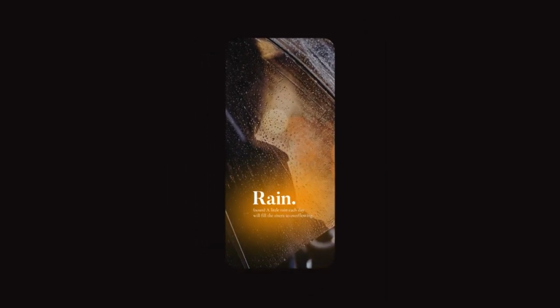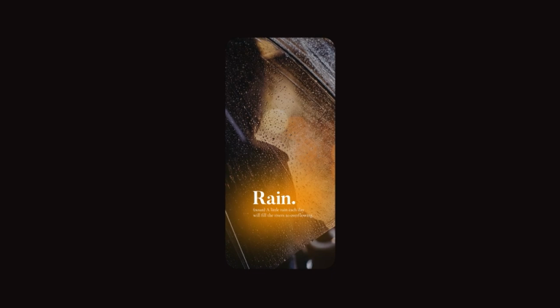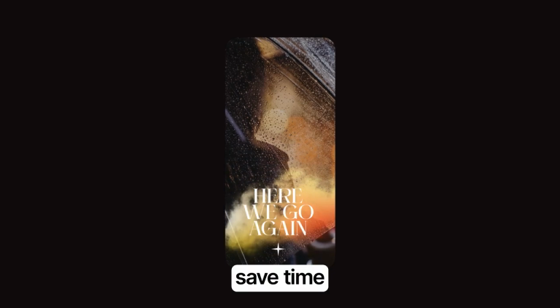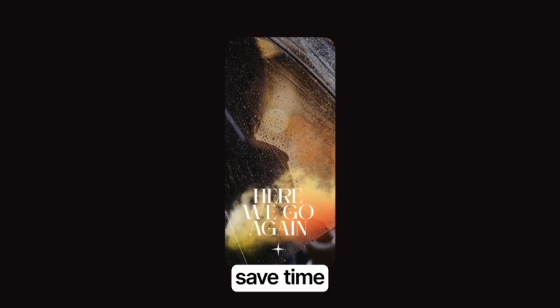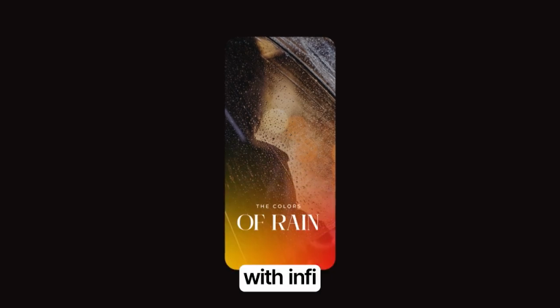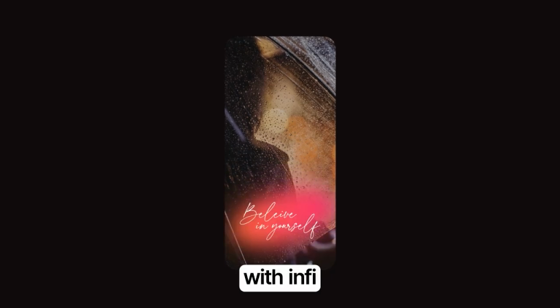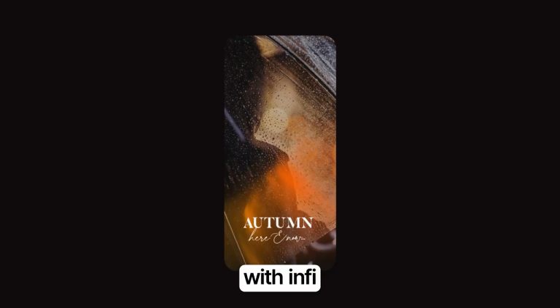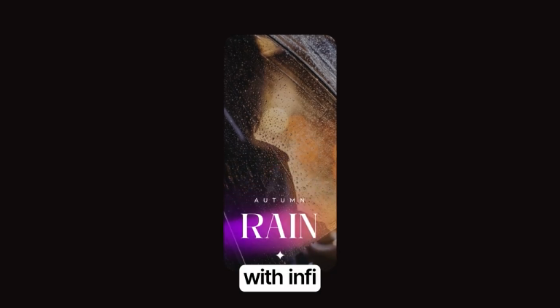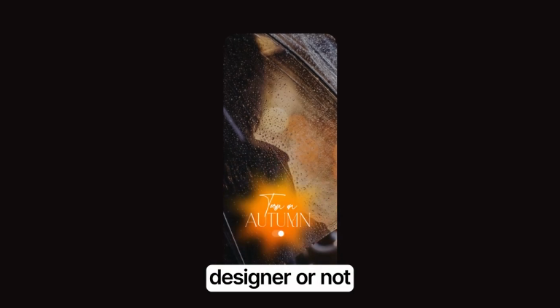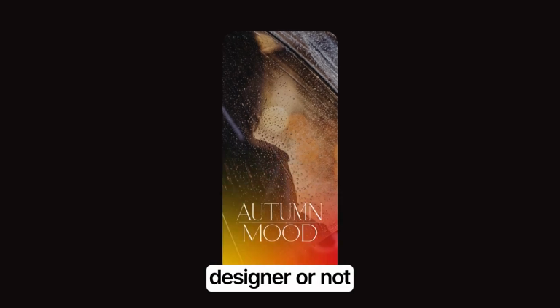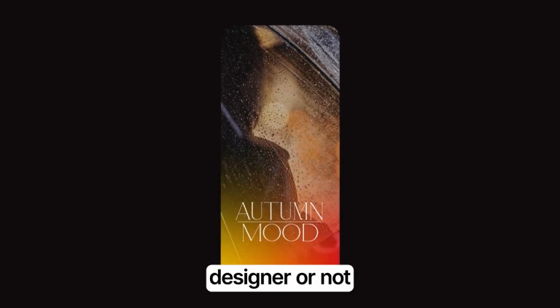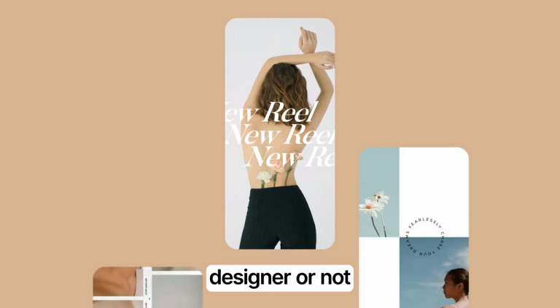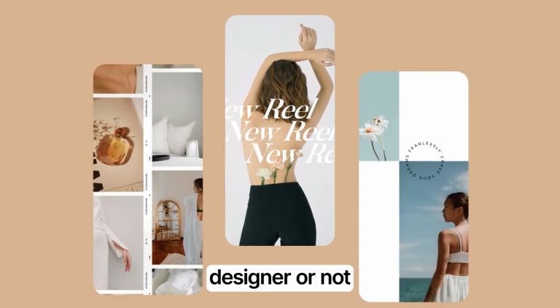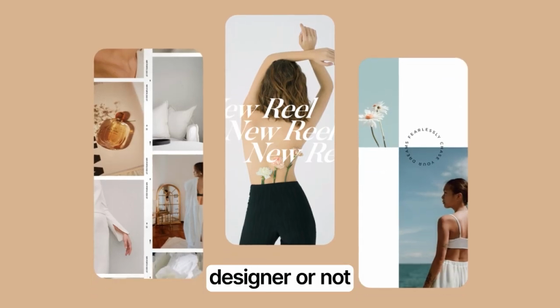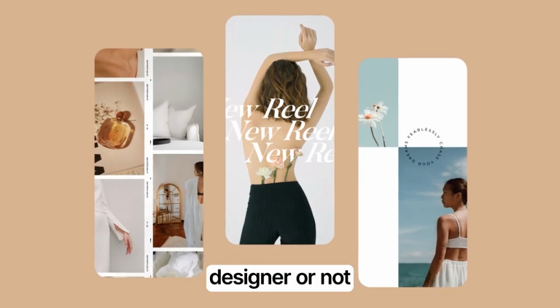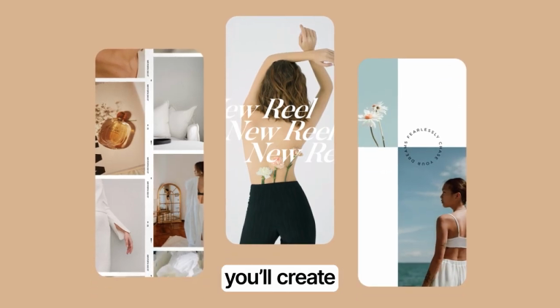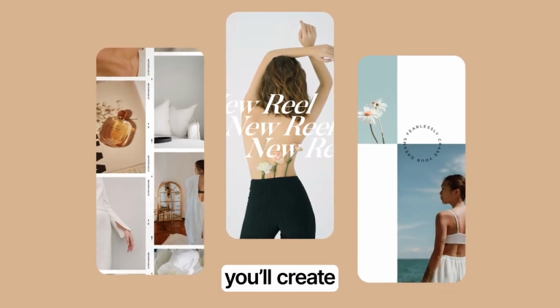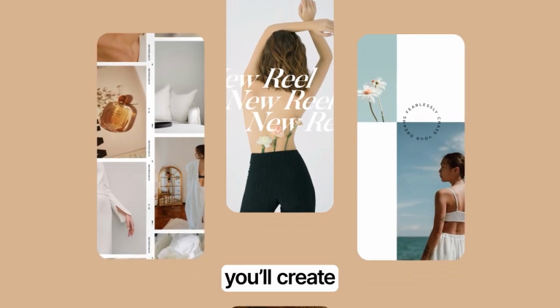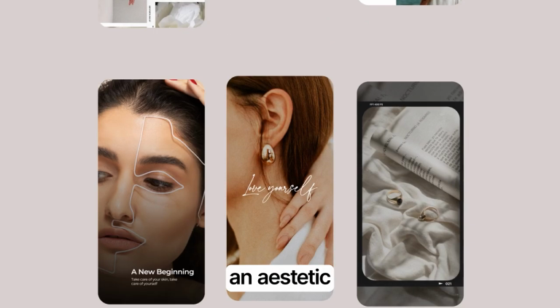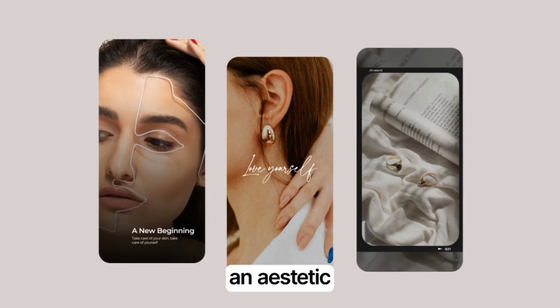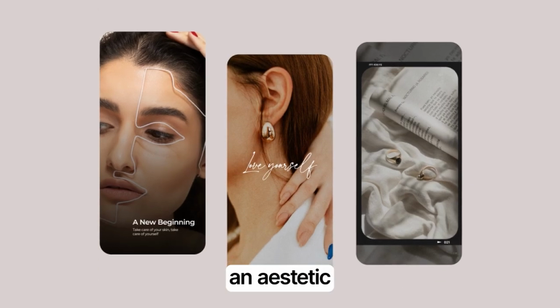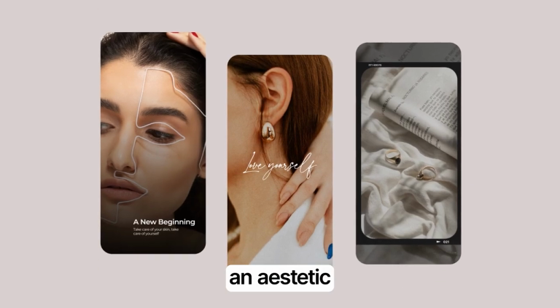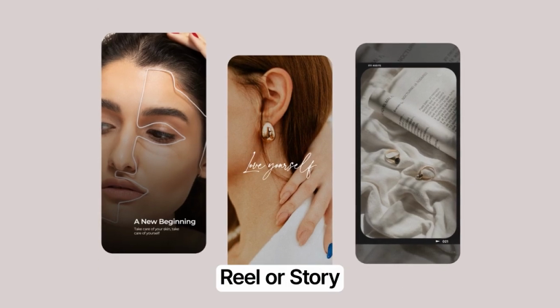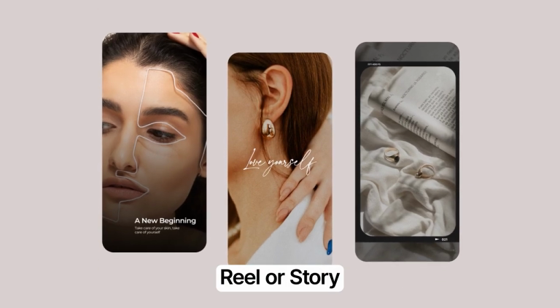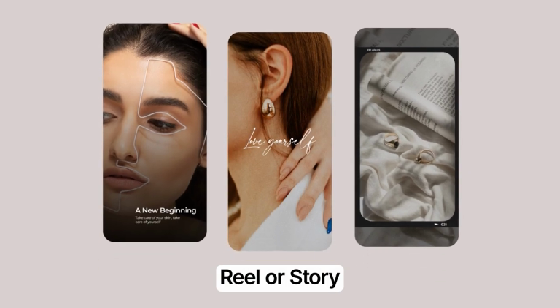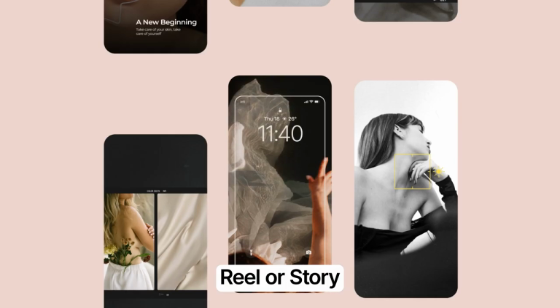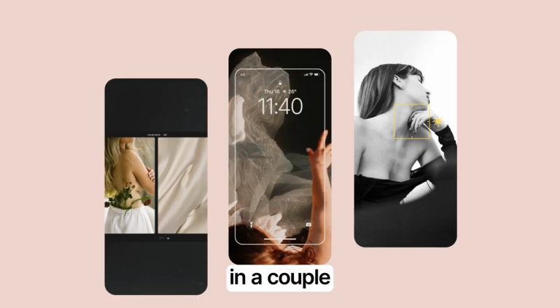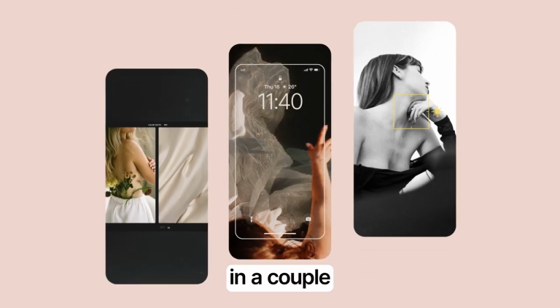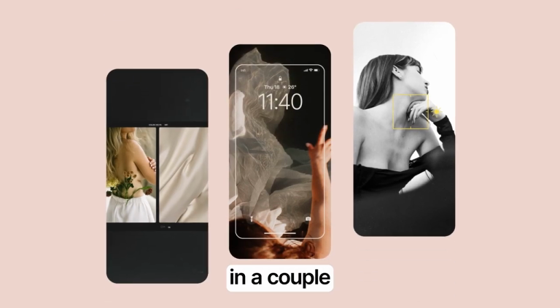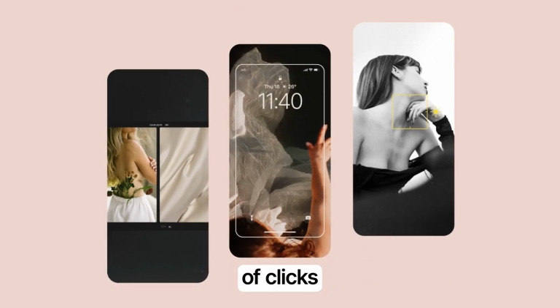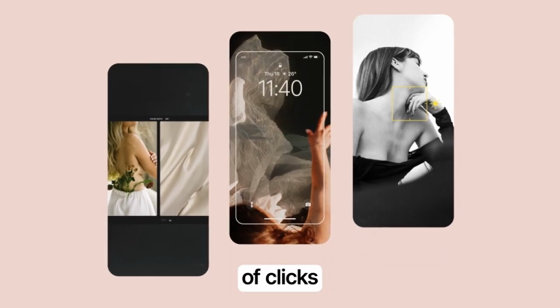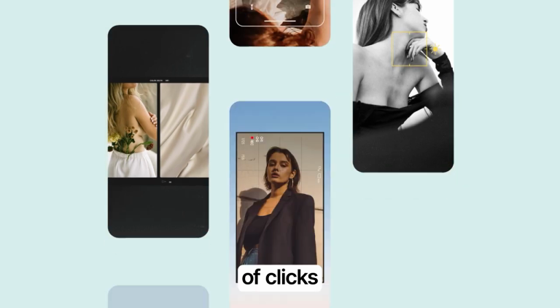Save time with Infi. Designer or not, you'll create an aesthetic Reel or Story in a couple of clicks.